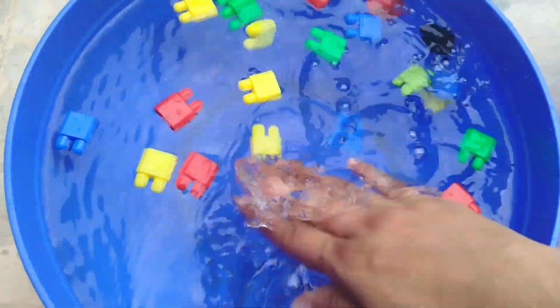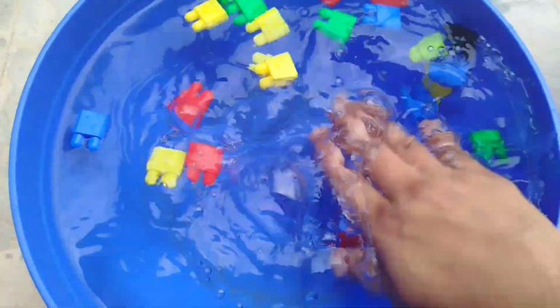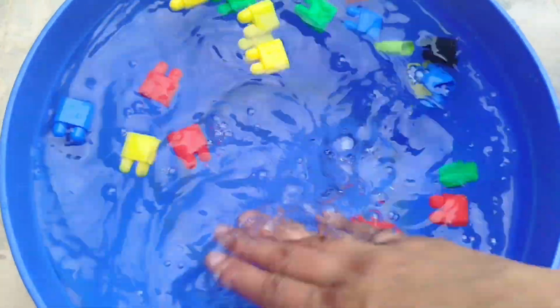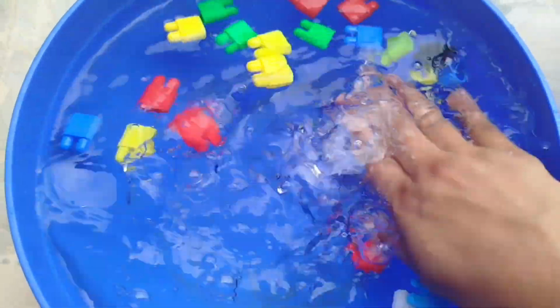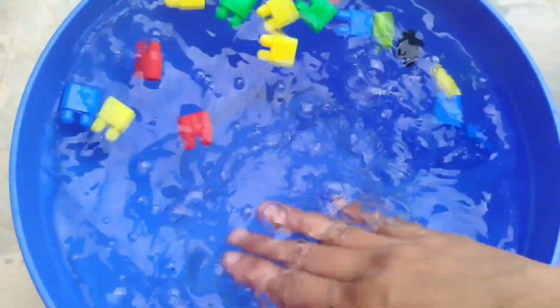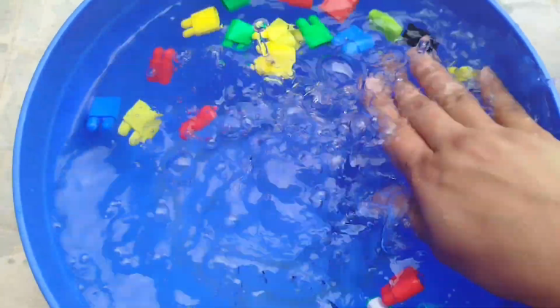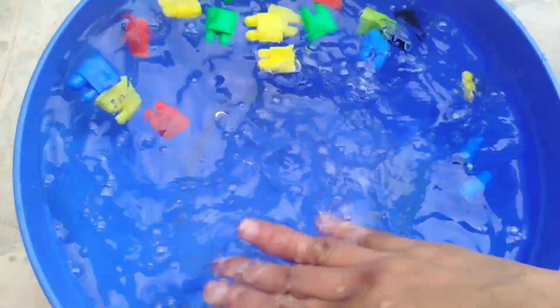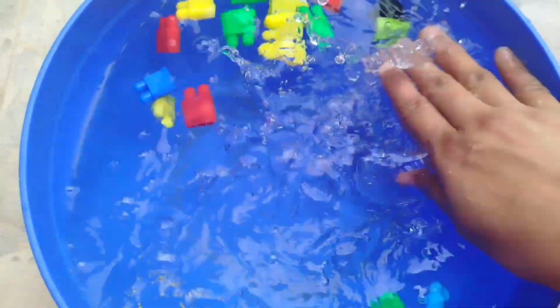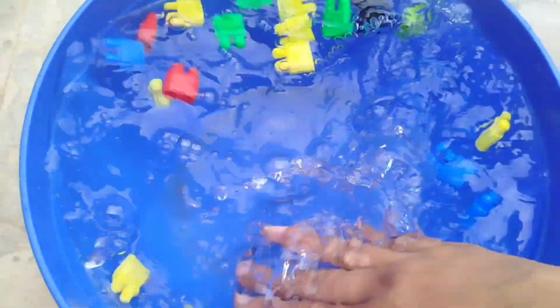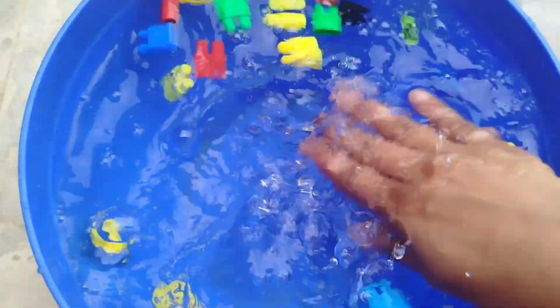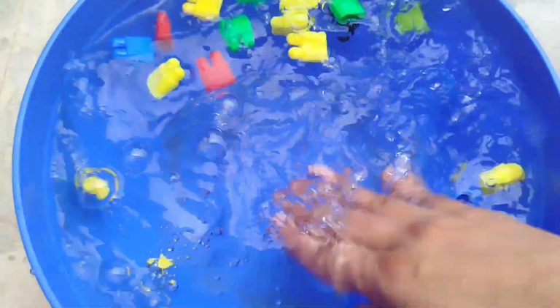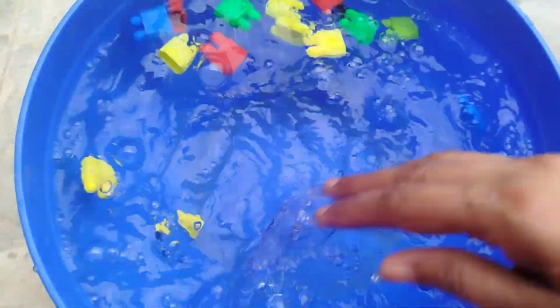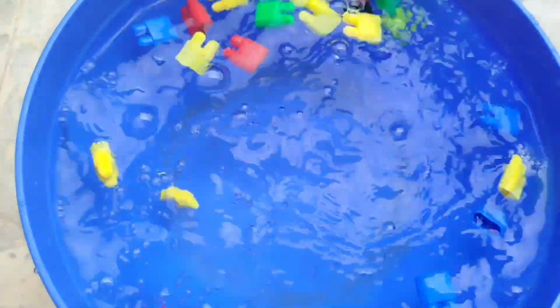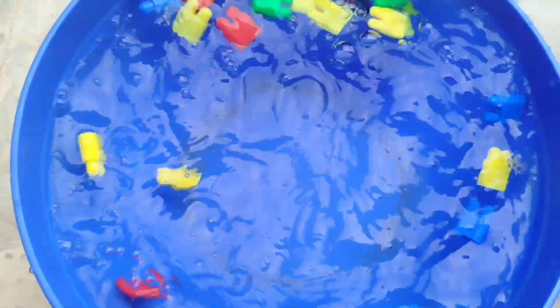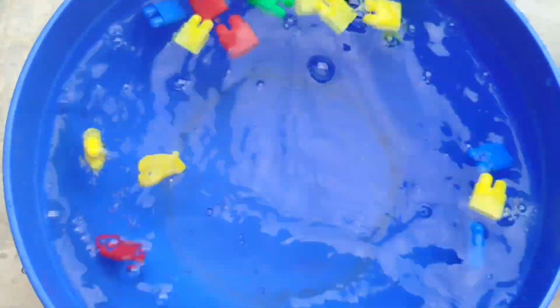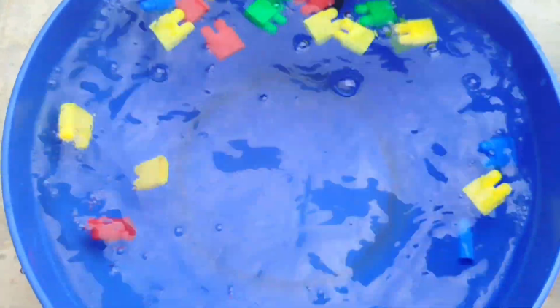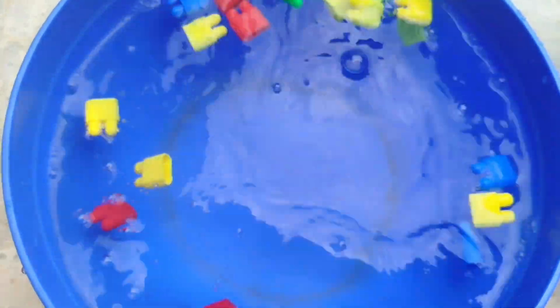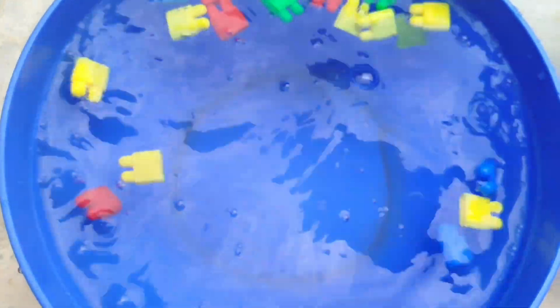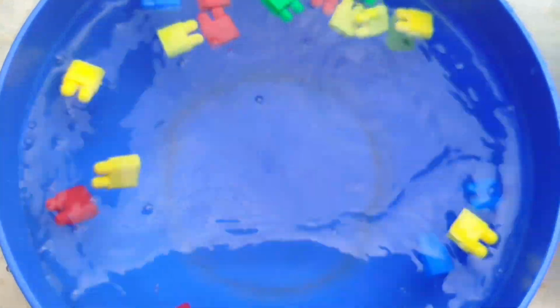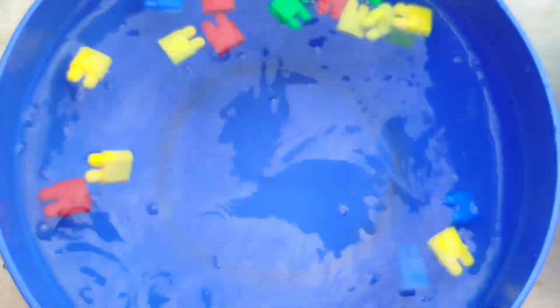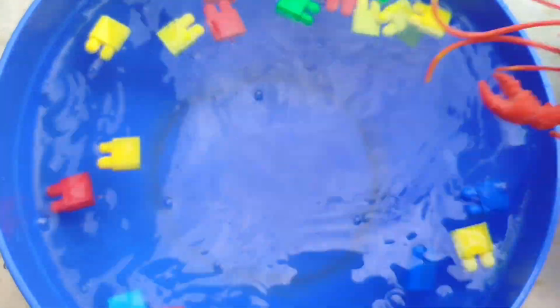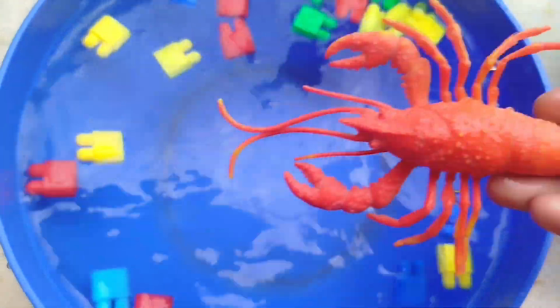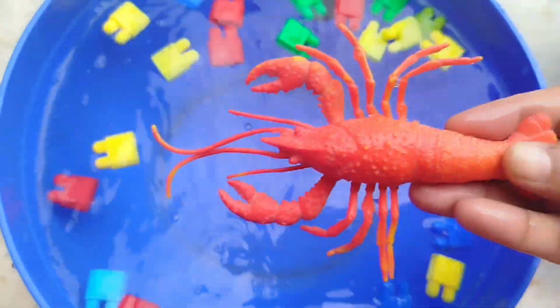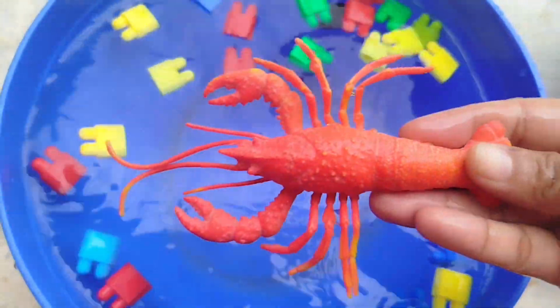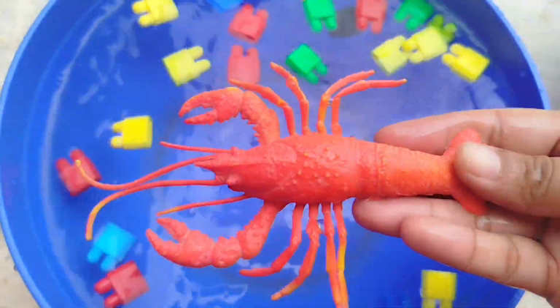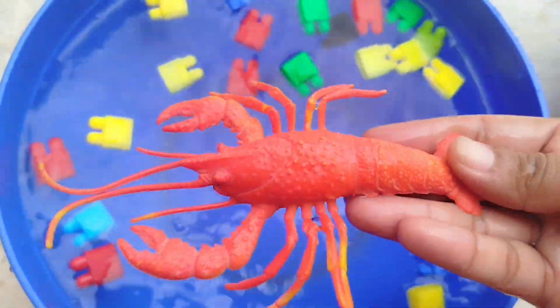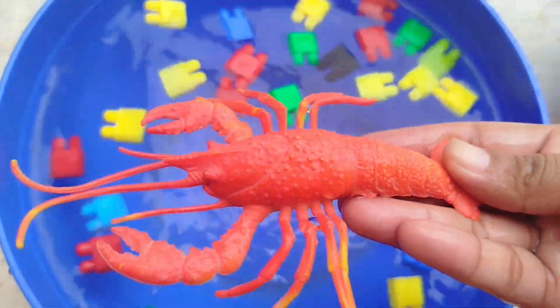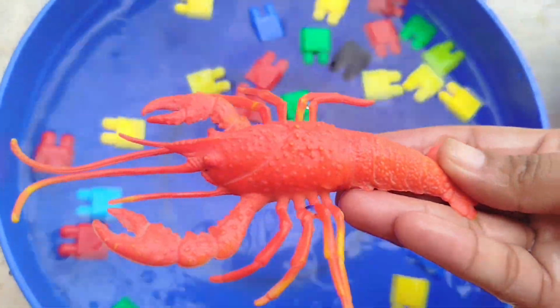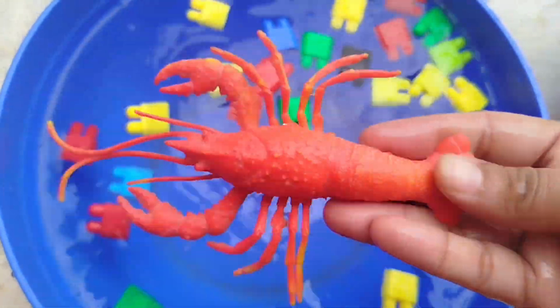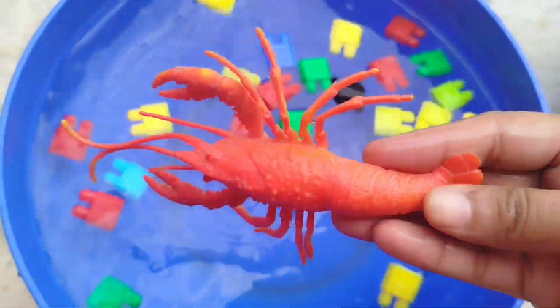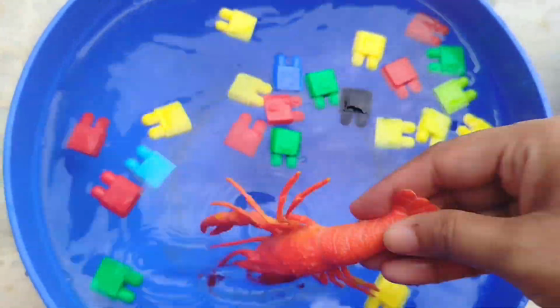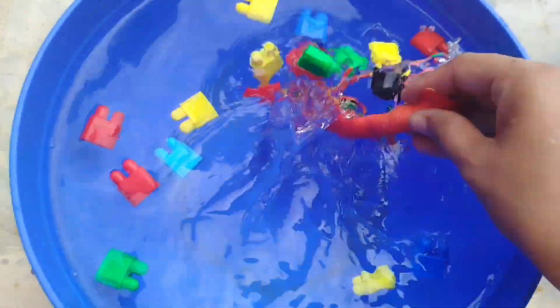Today we have a lot of sea animal toys. Let's learn their names.